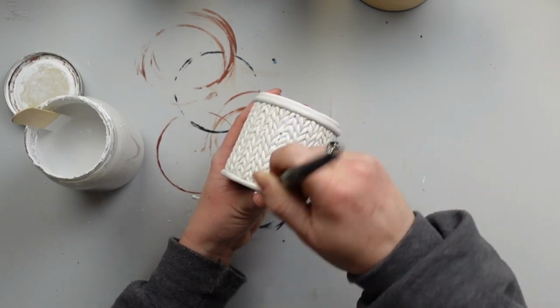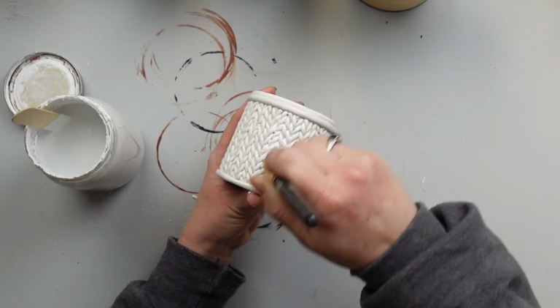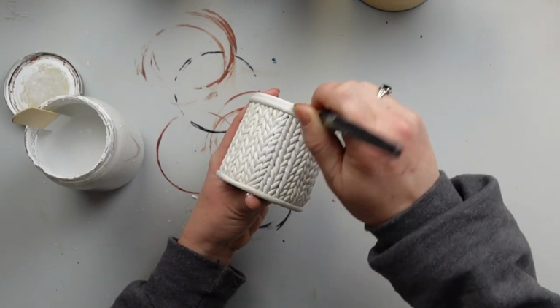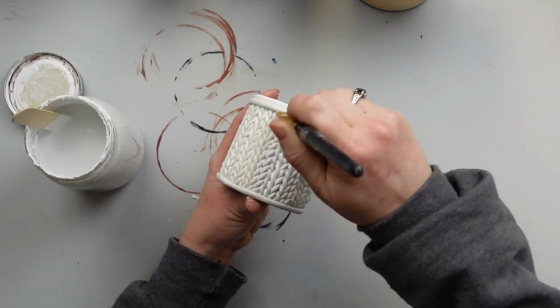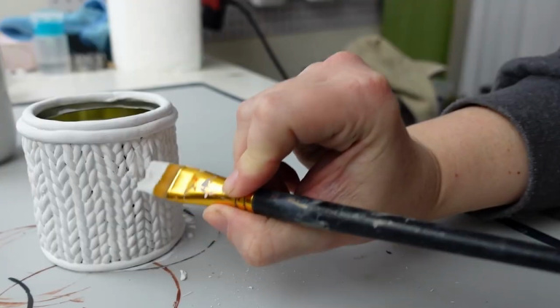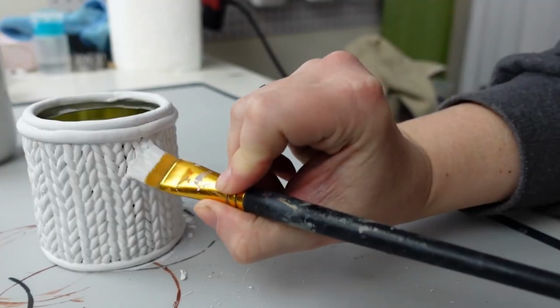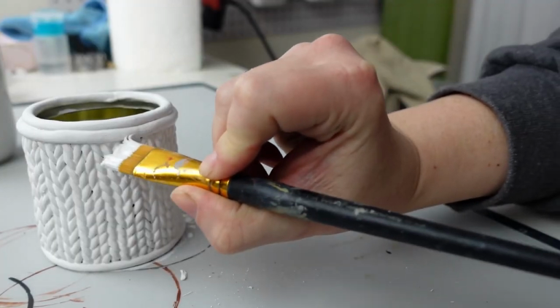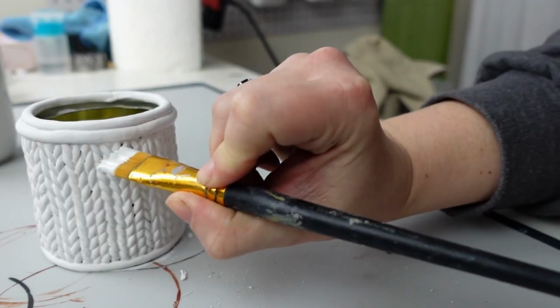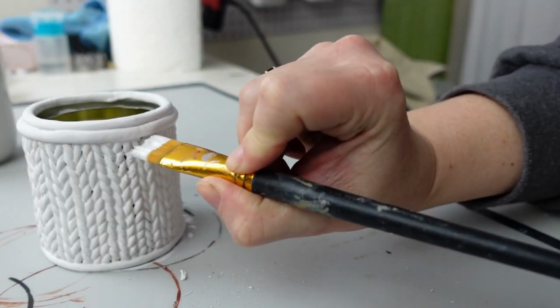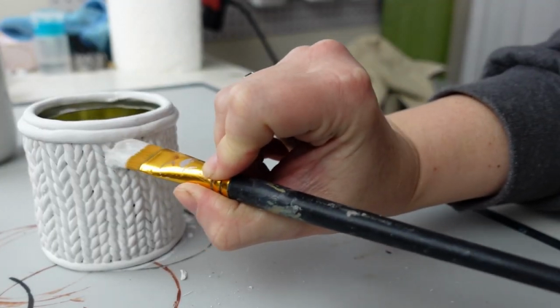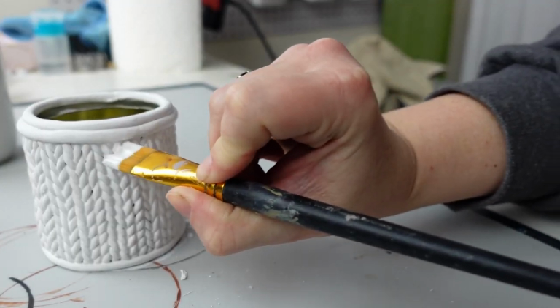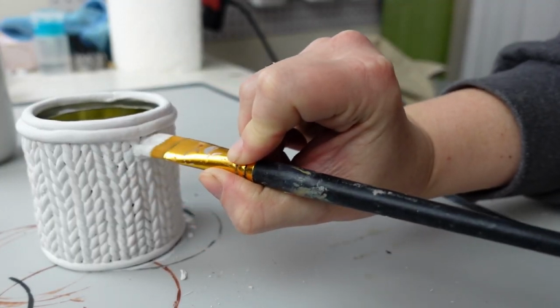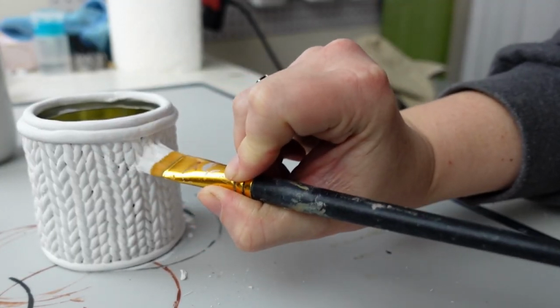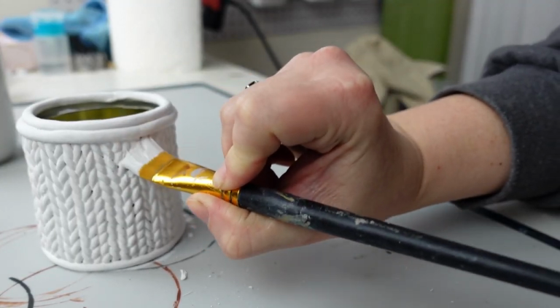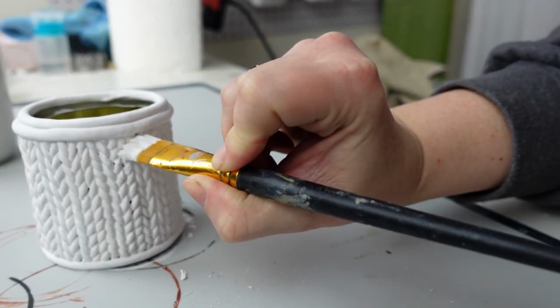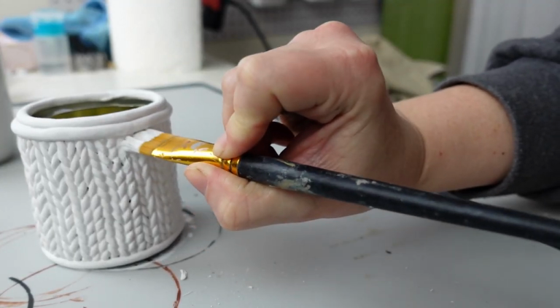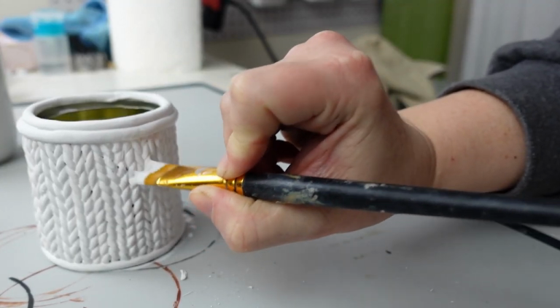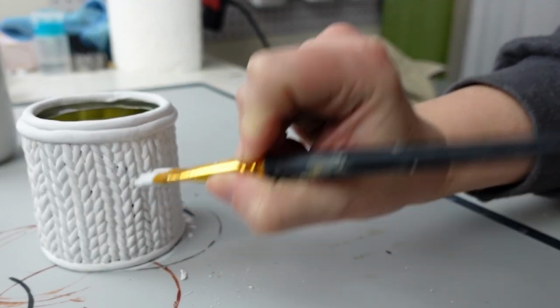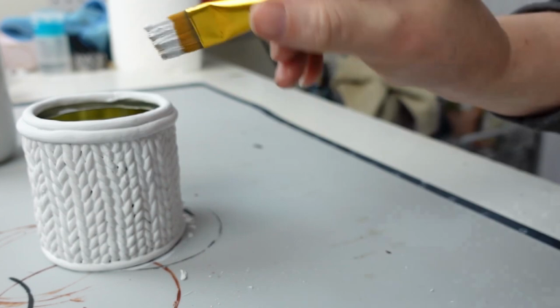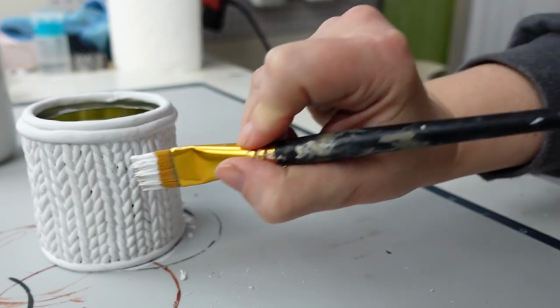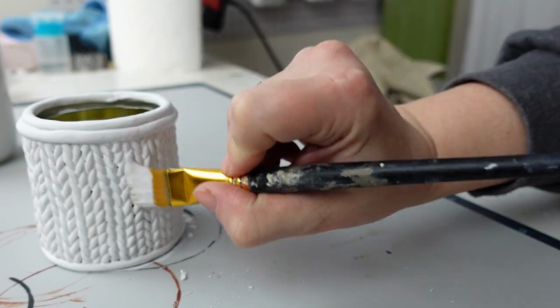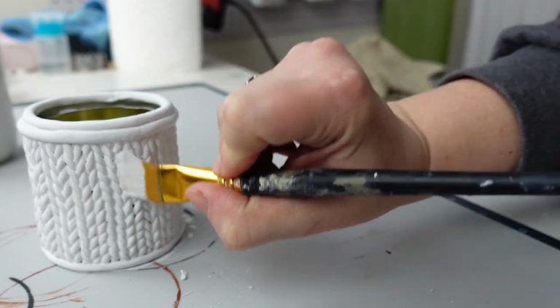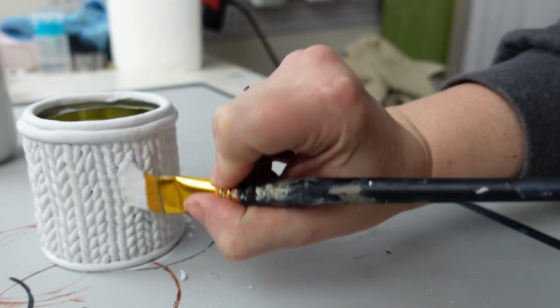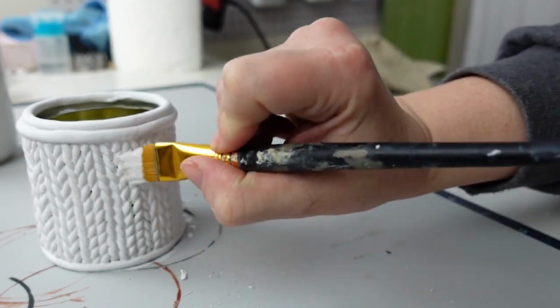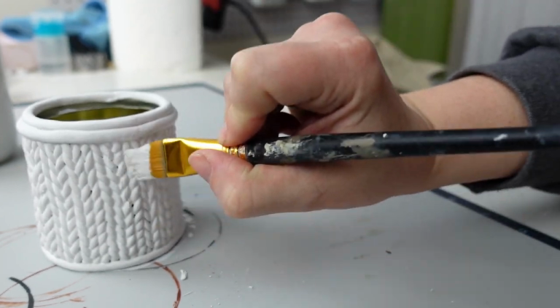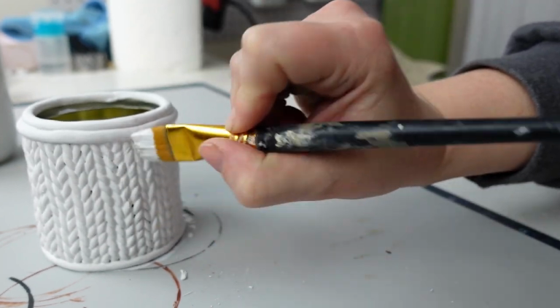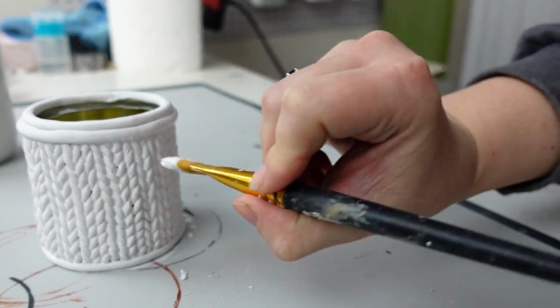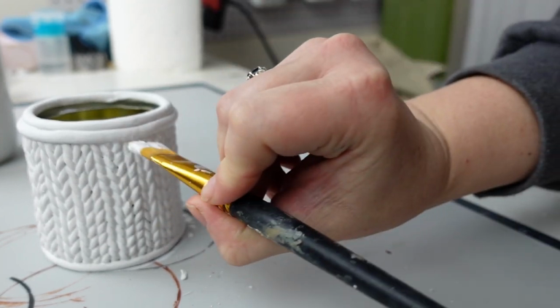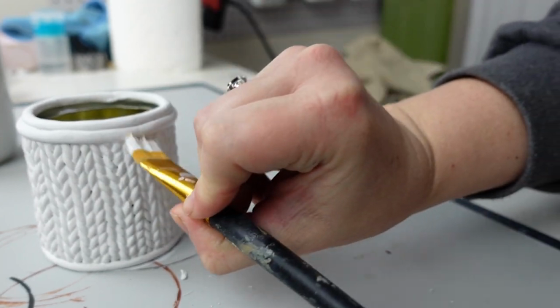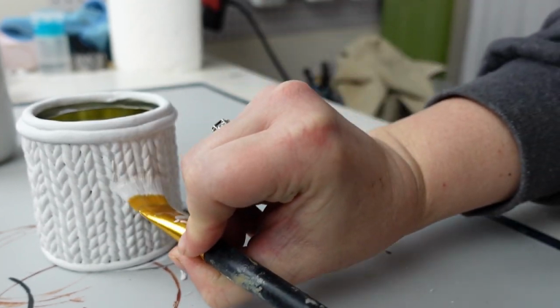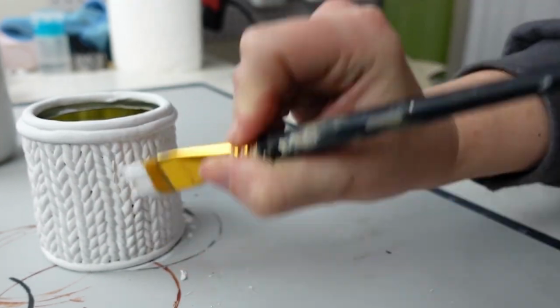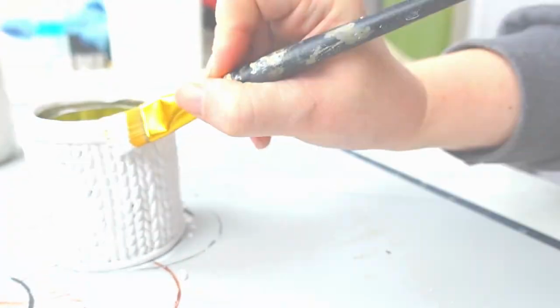Once it was cooled down, I painted the clay white. This did take several coats because I wanted all of the little gaps to be filled in, and that's it for this one.